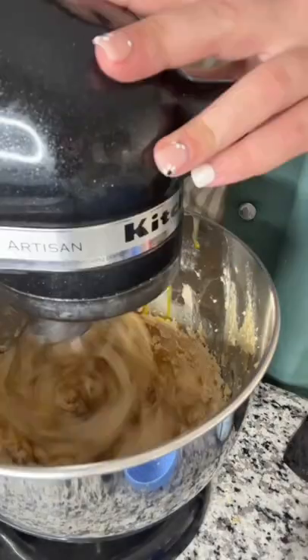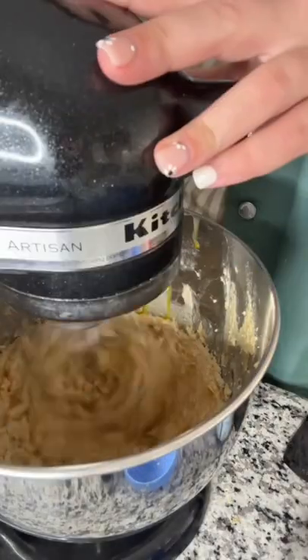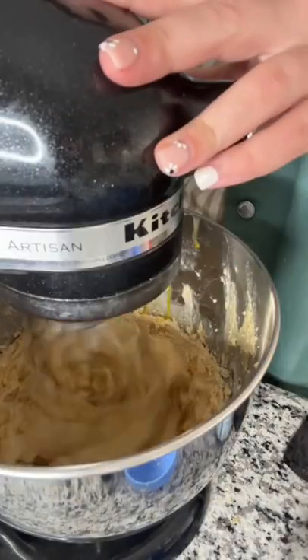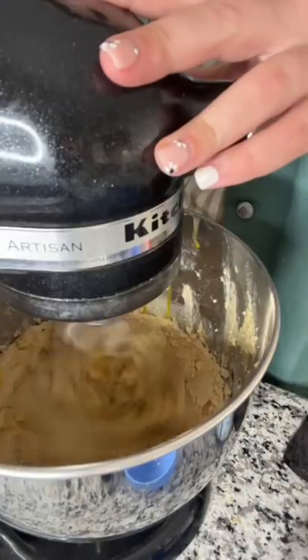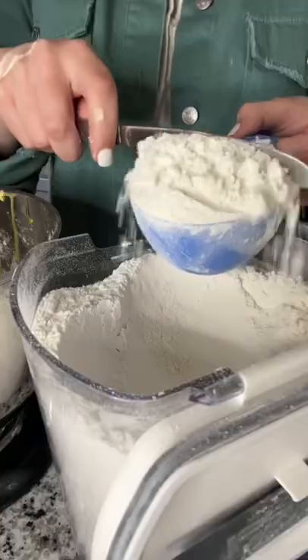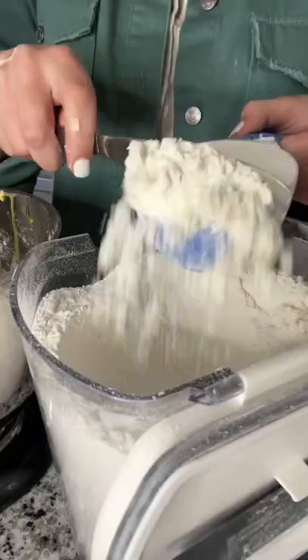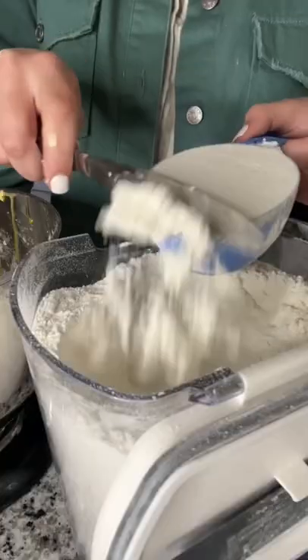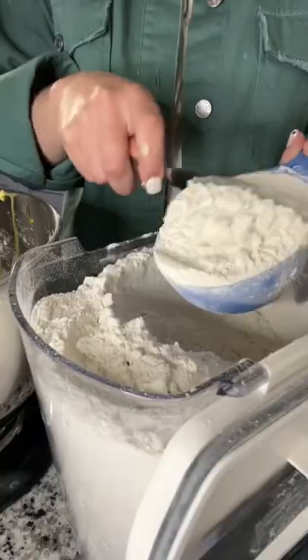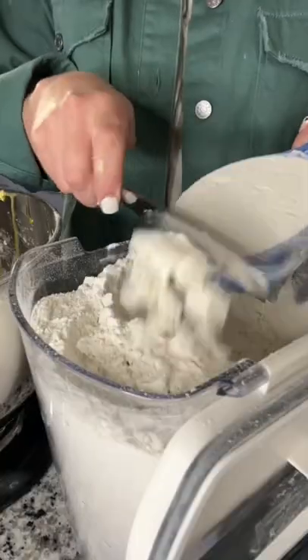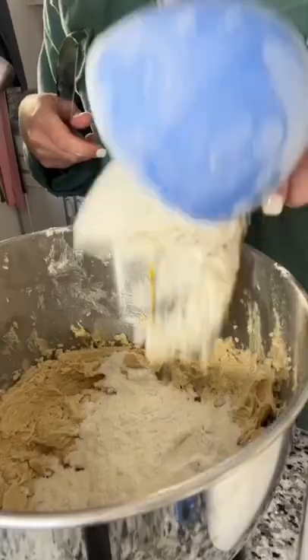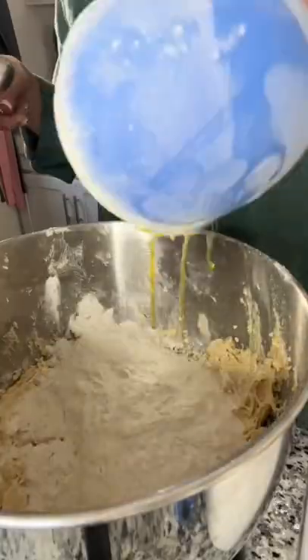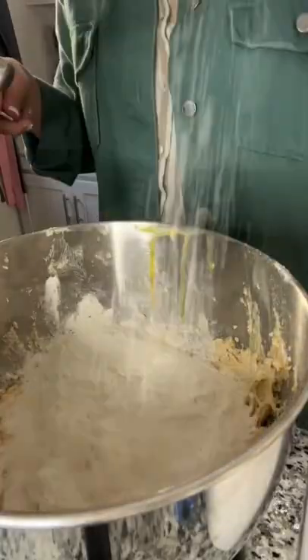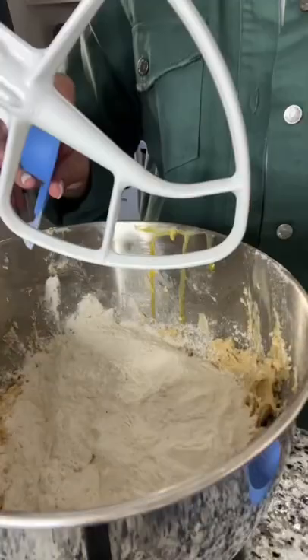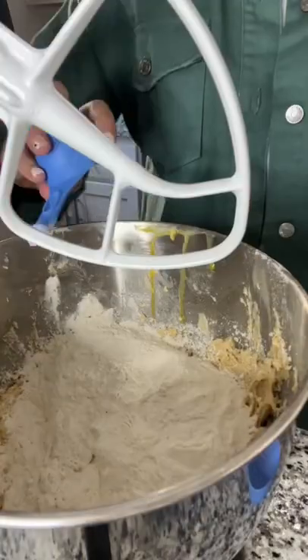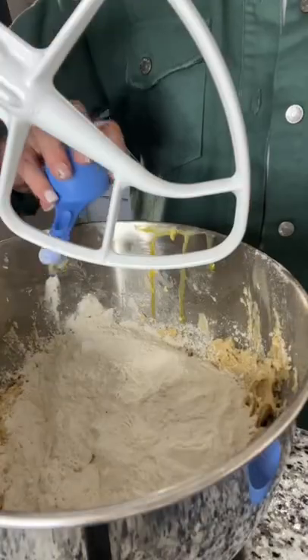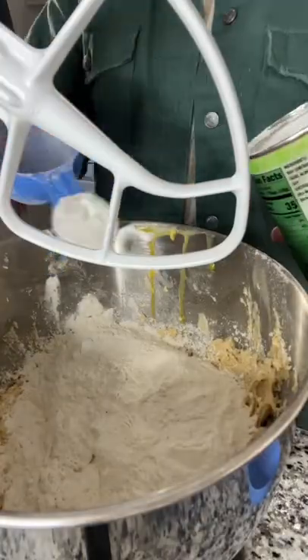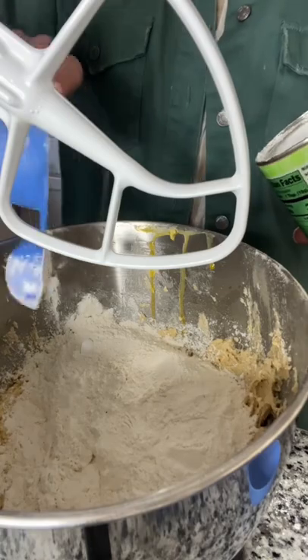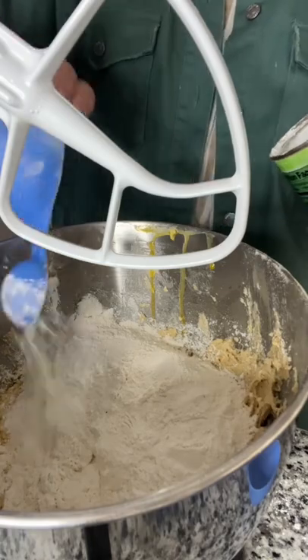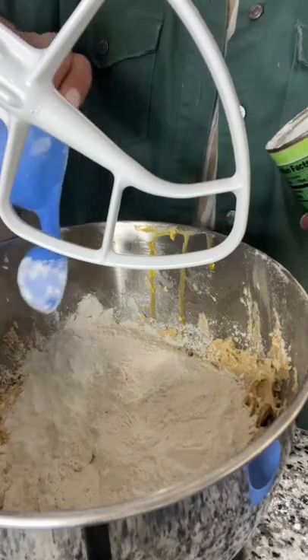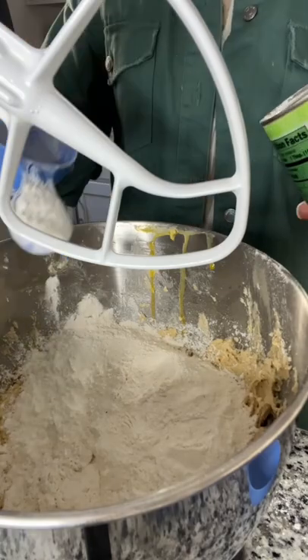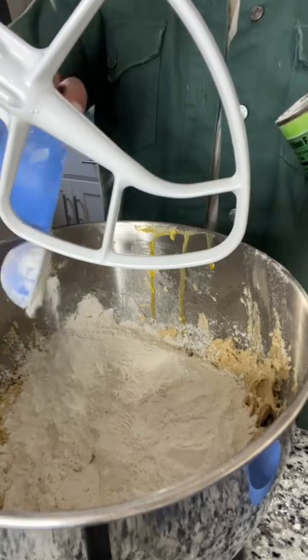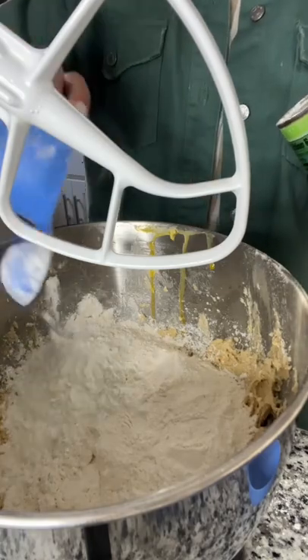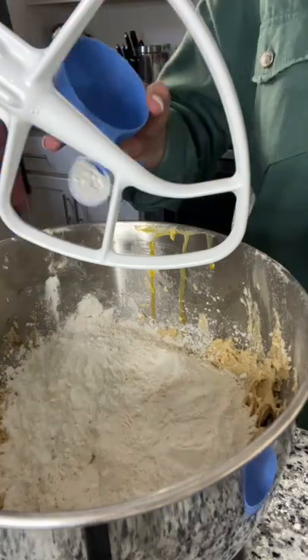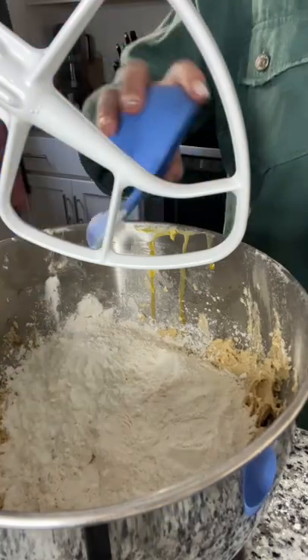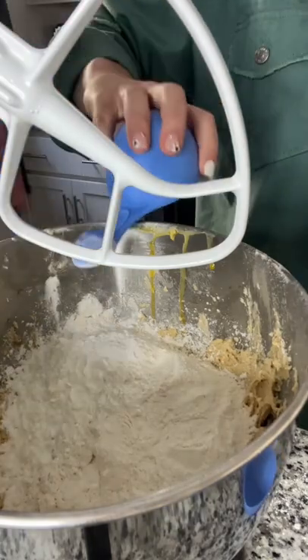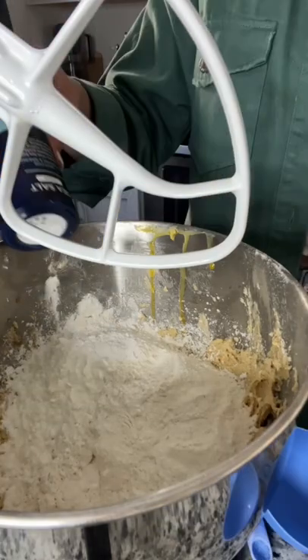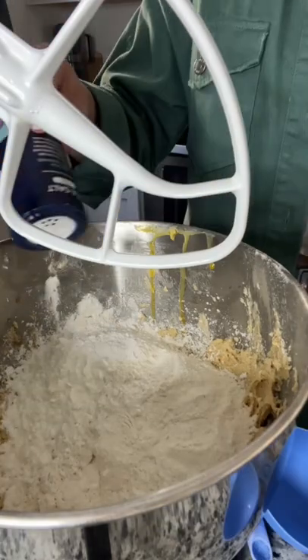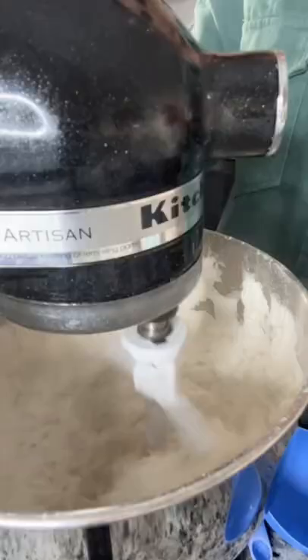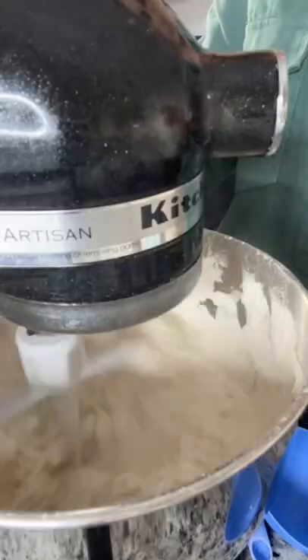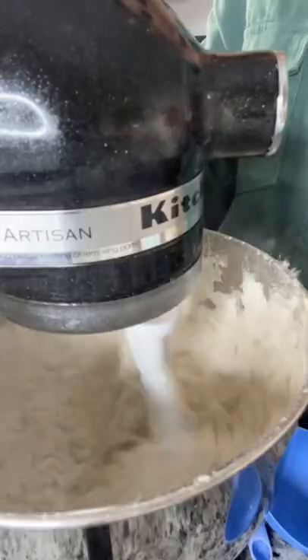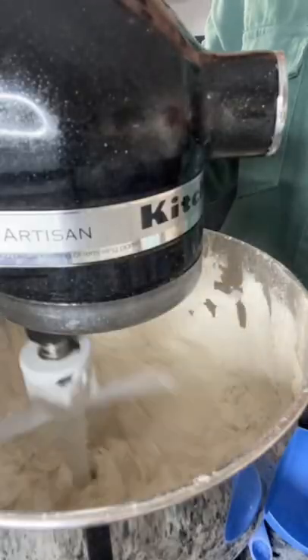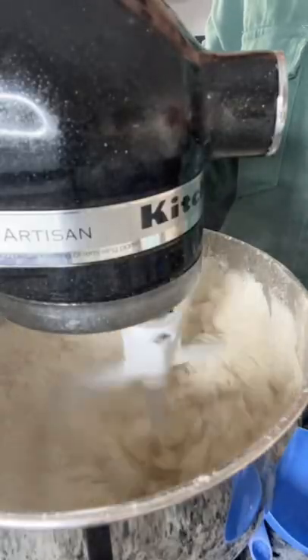Next I switched to the paddle attachment and I added flour, cream of tartar, and baking powder, along with a little bit of salt to balance out the sweet.